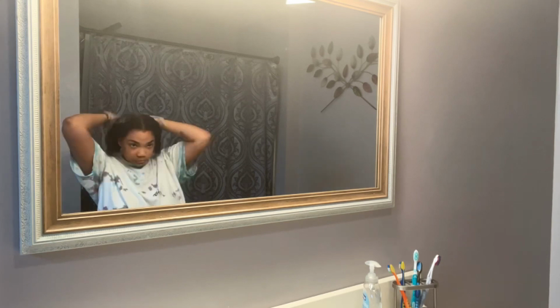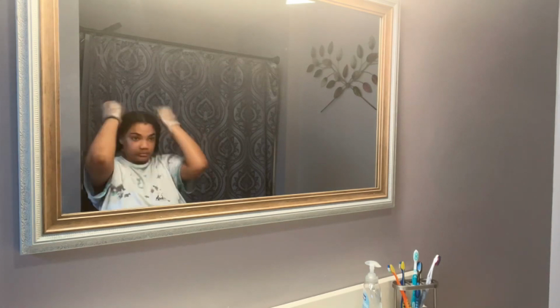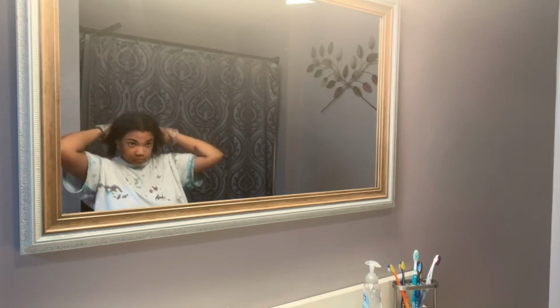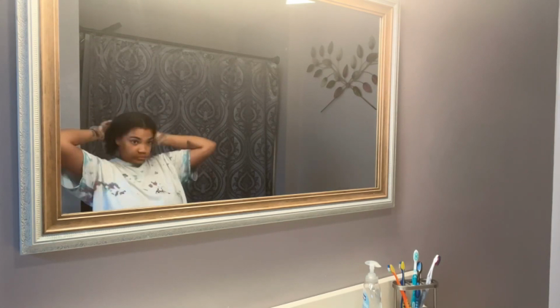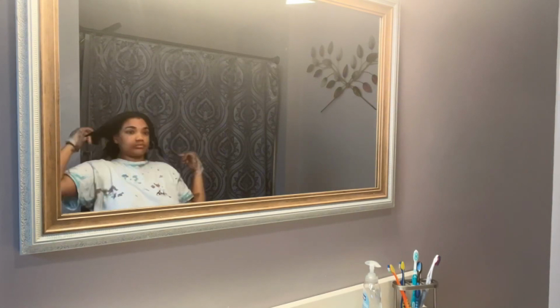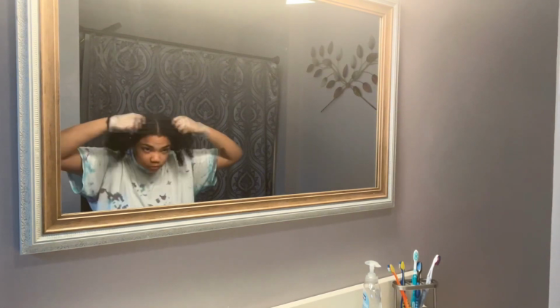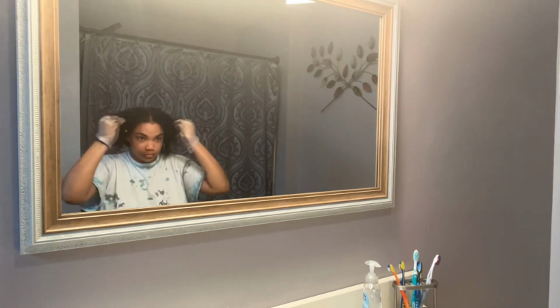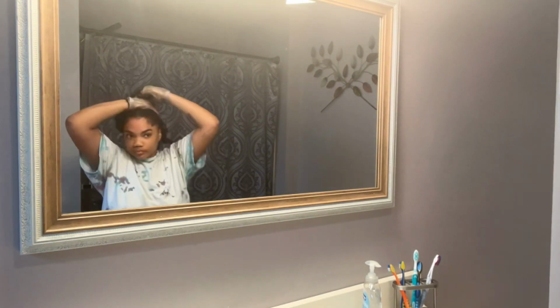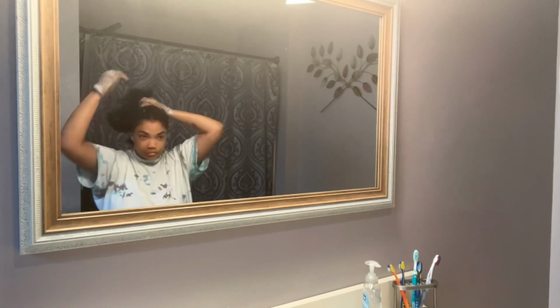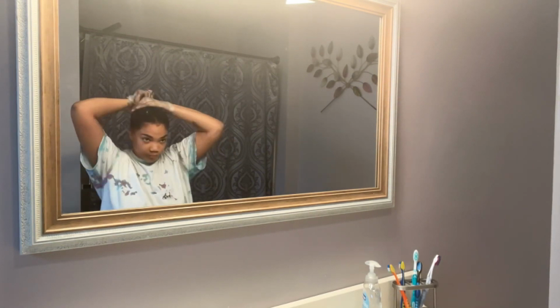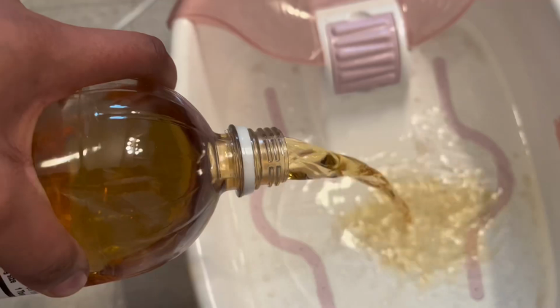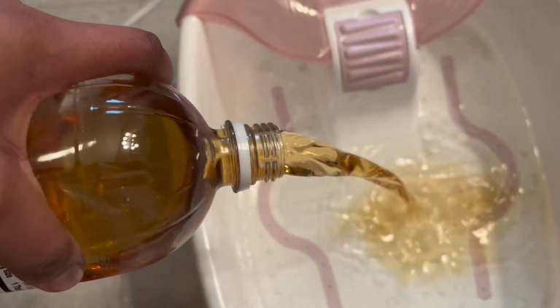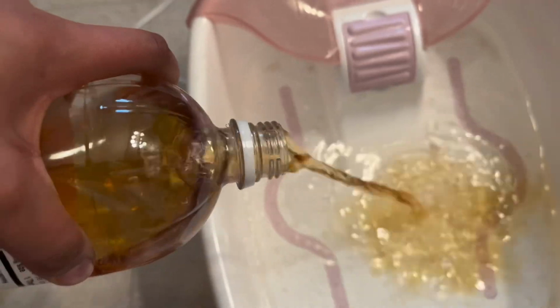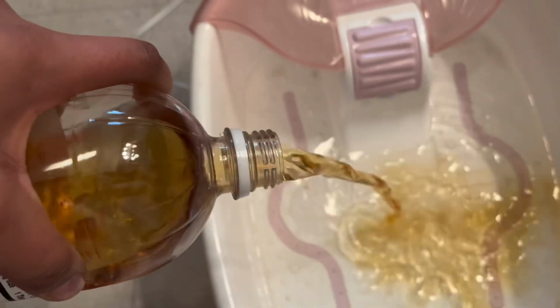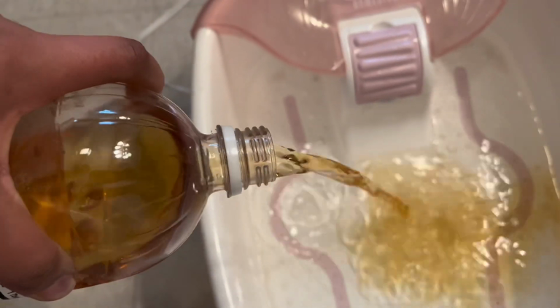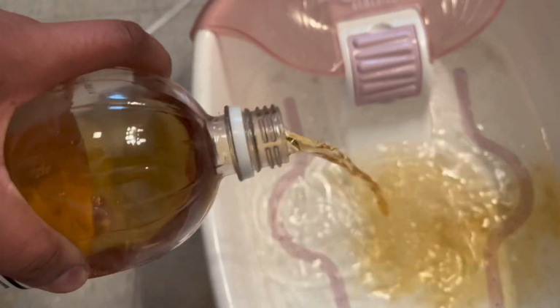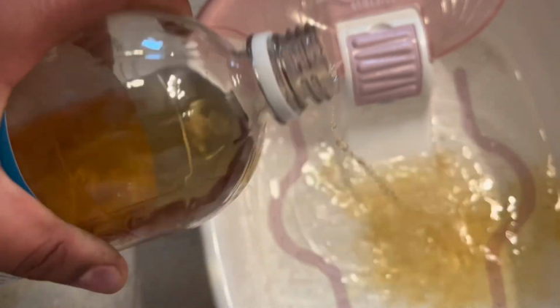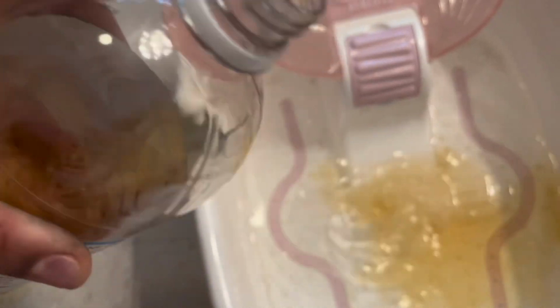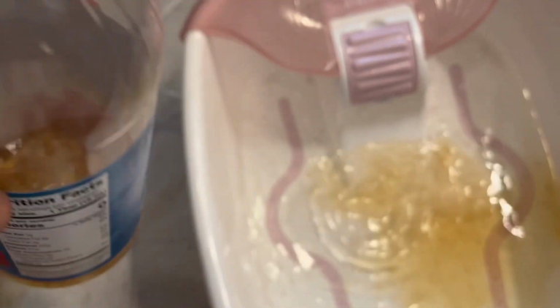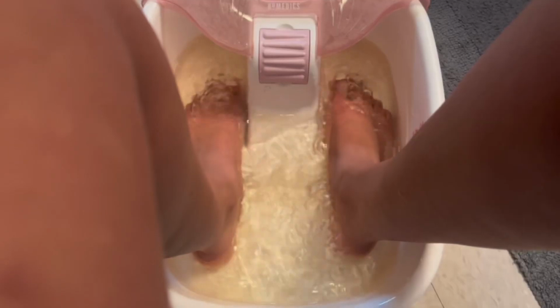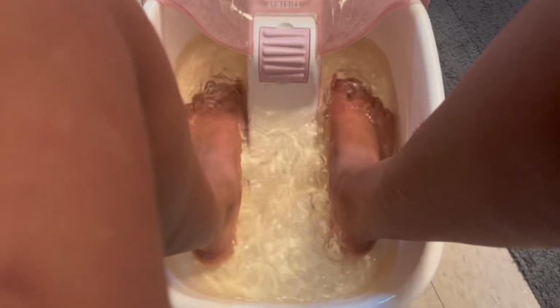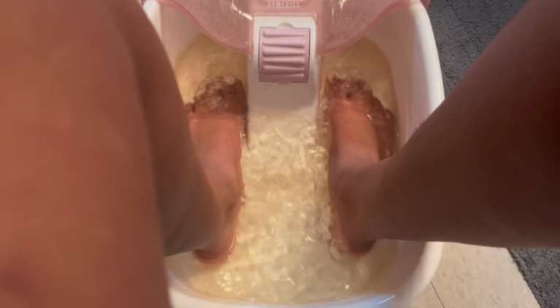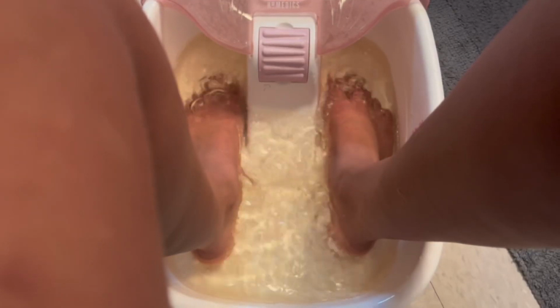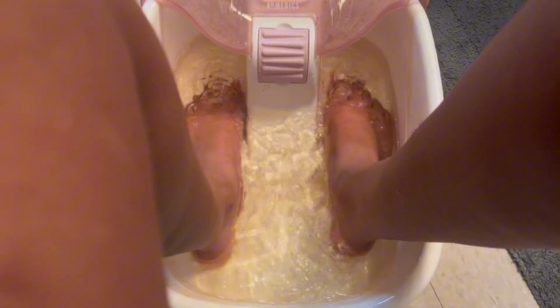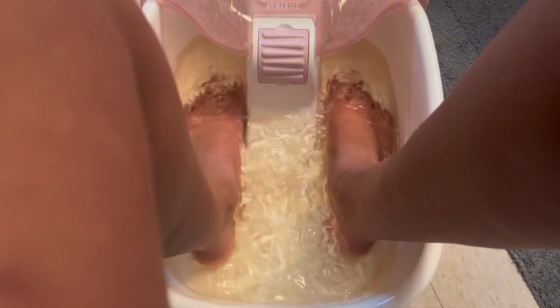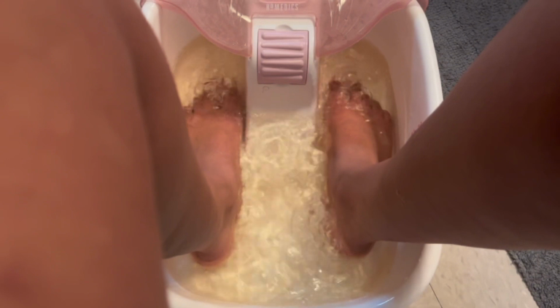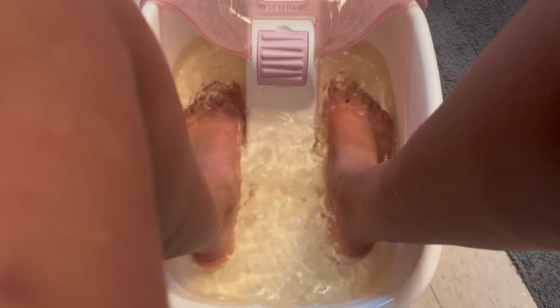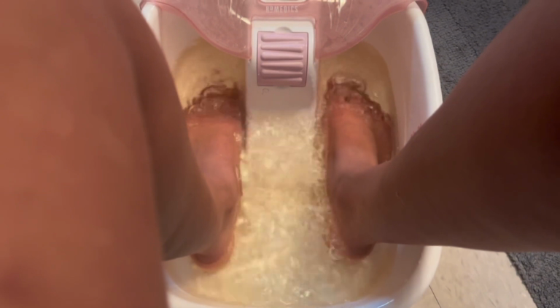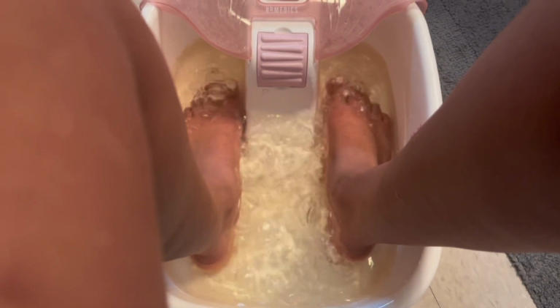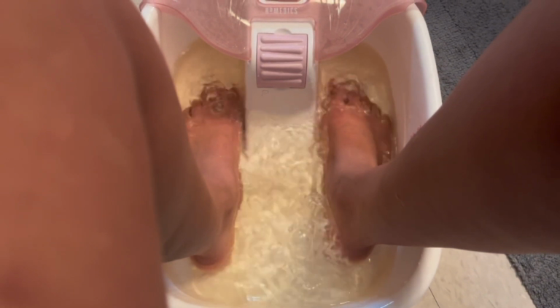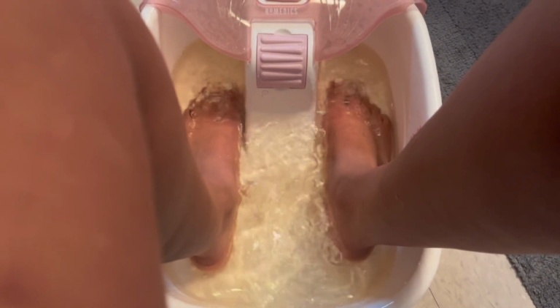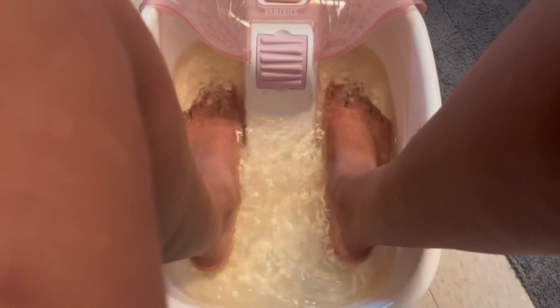Once I'm done putting all the hair dye in, I just leave it in for 30 minutes.